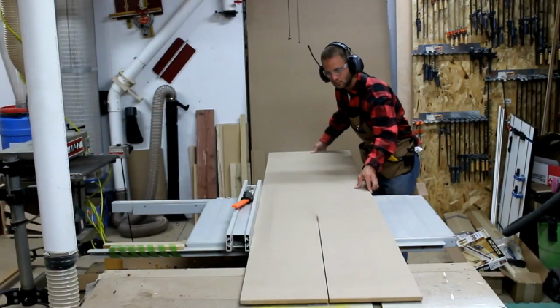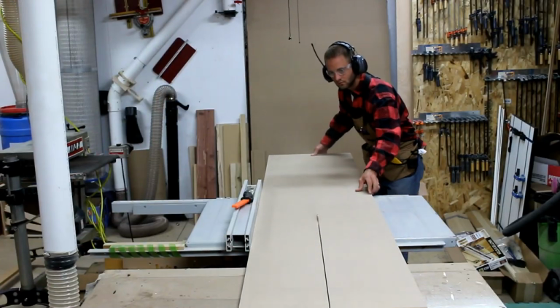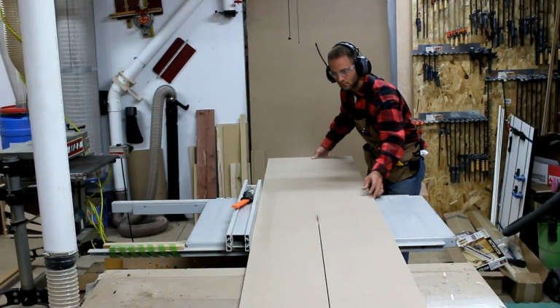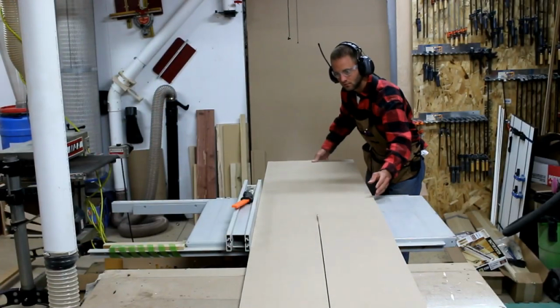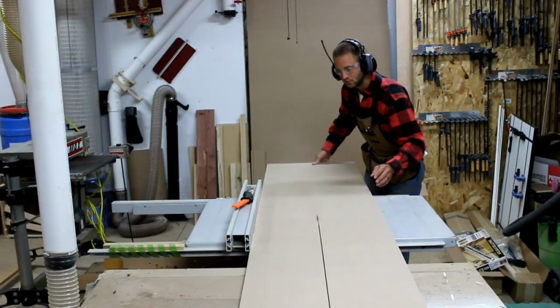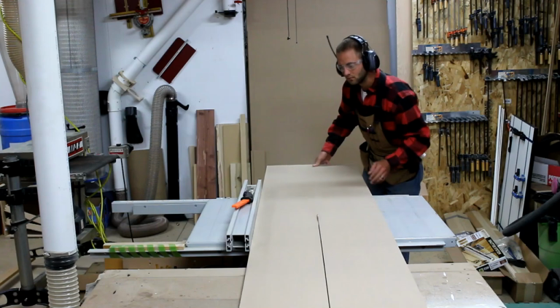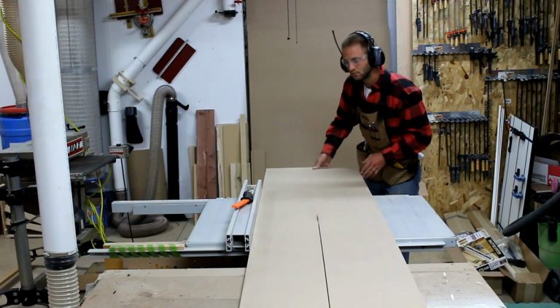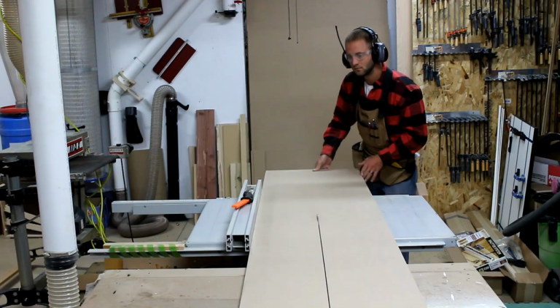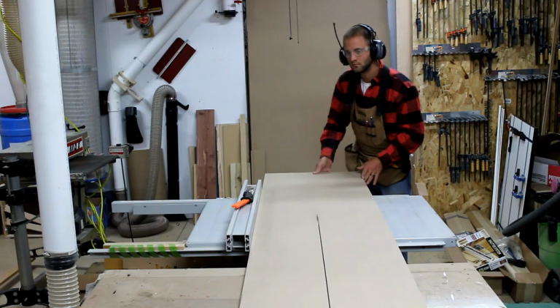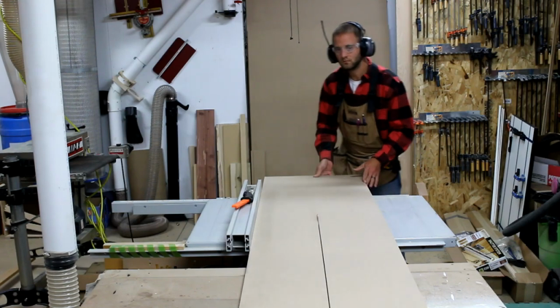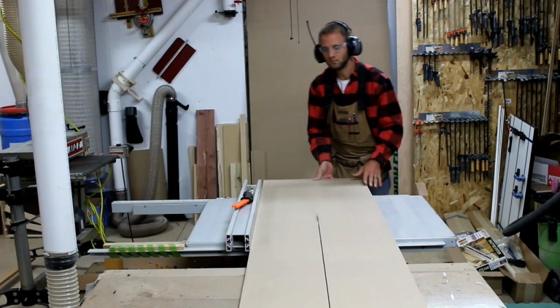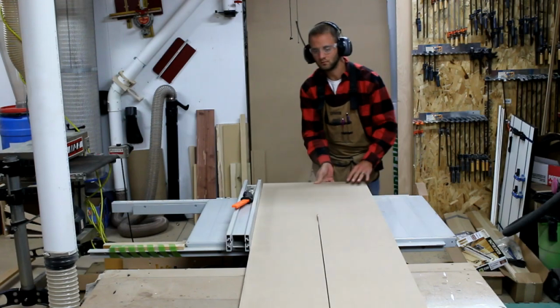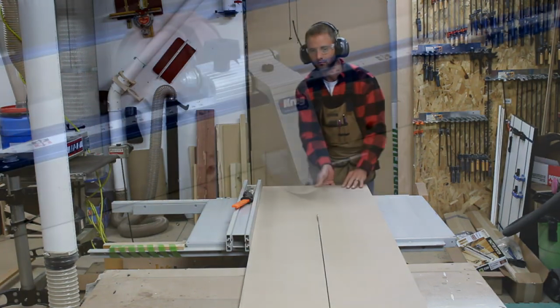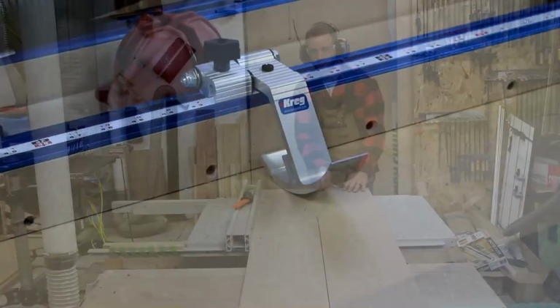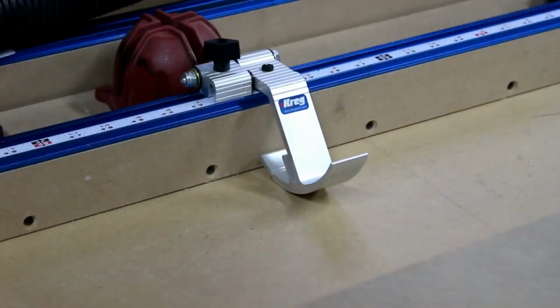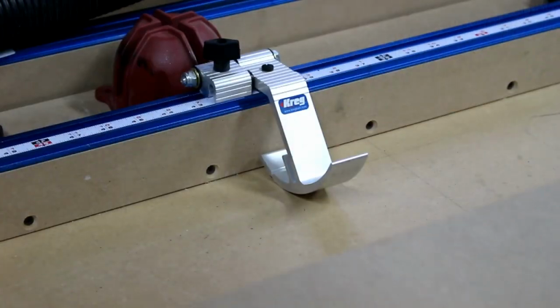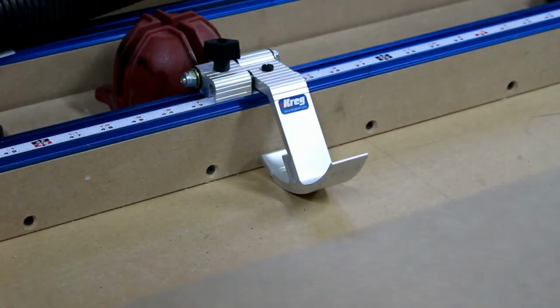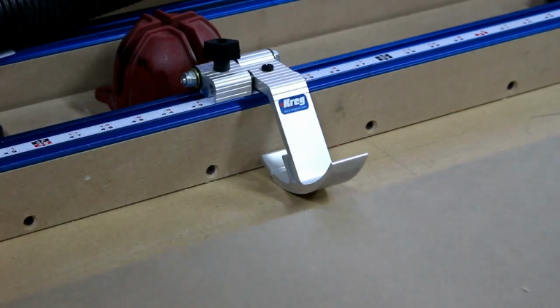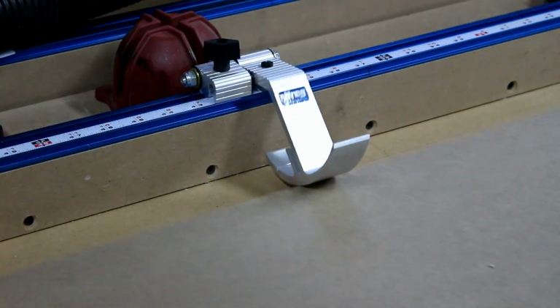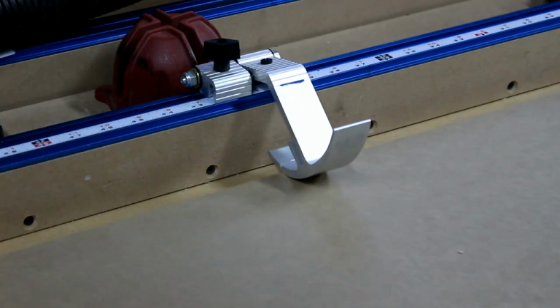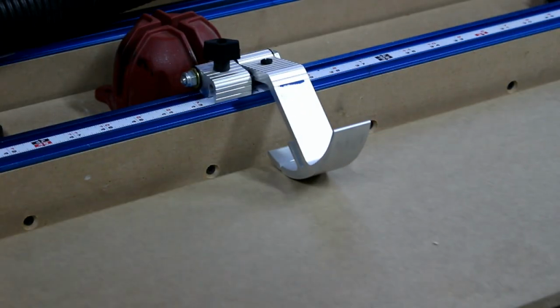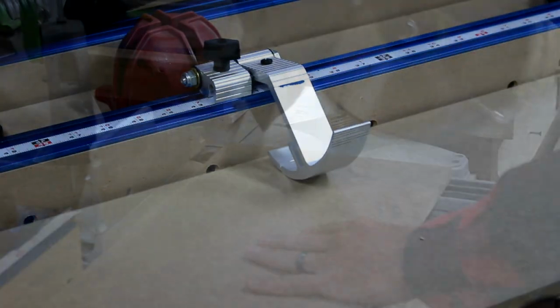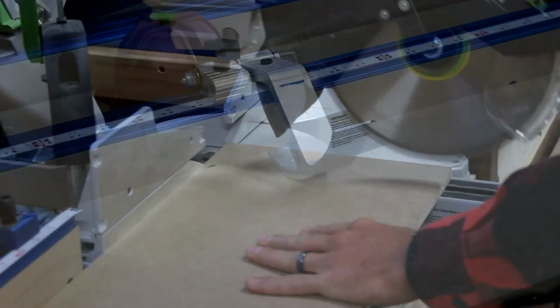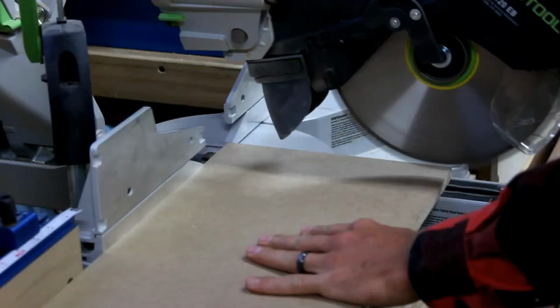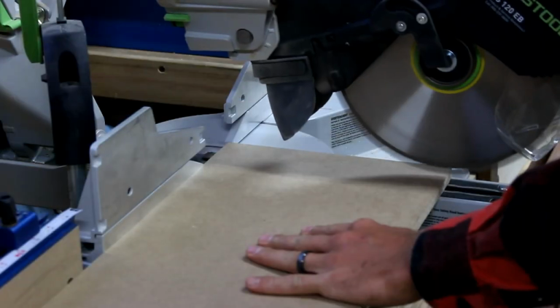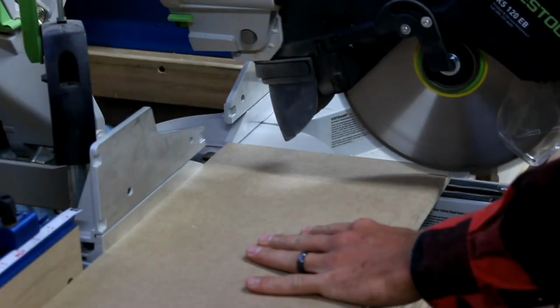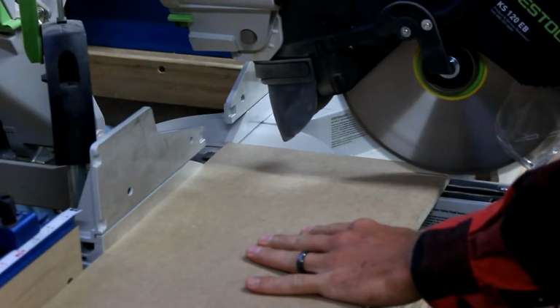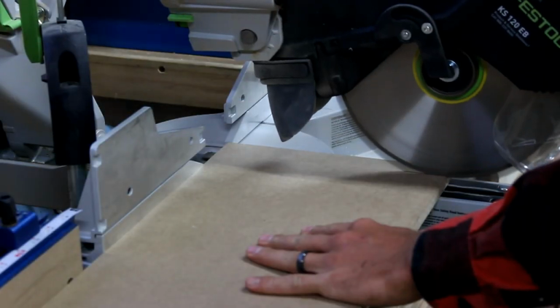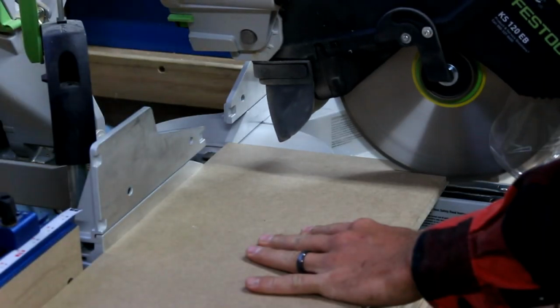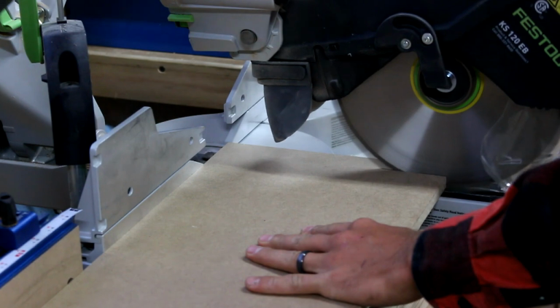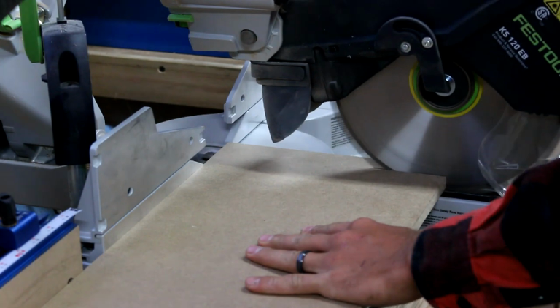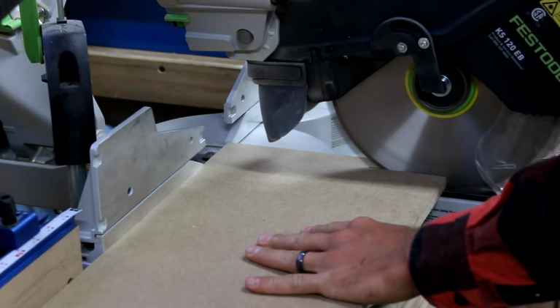Now it's time to cut the parts for the drawer. I cut them to width at the table saw and head to the miter saw to cut them to length.